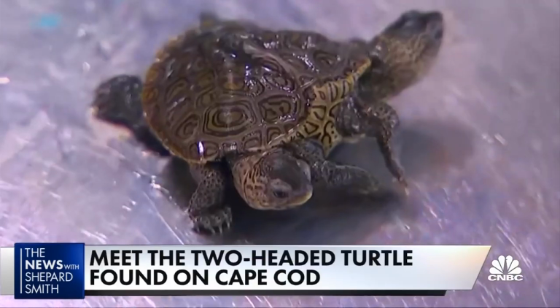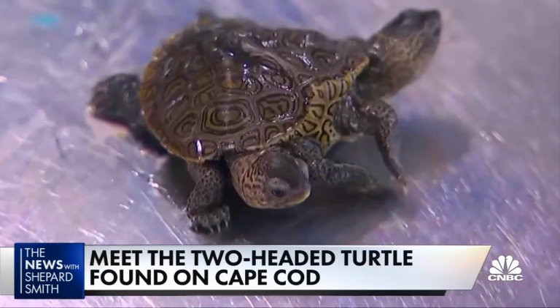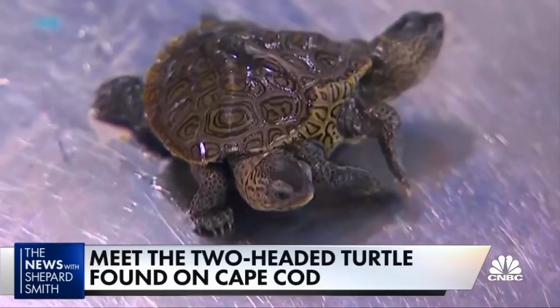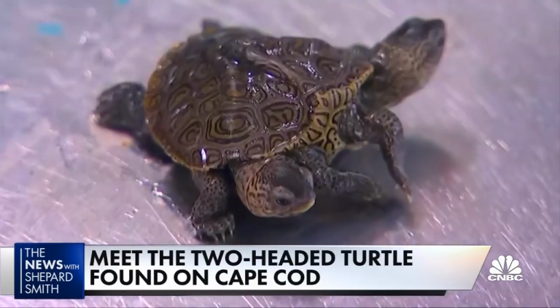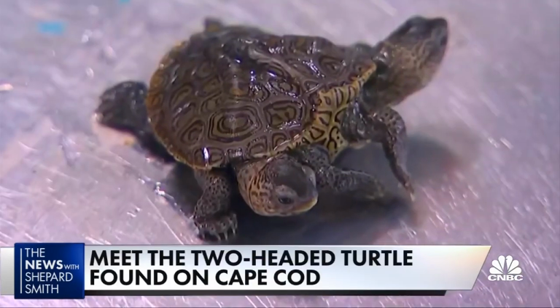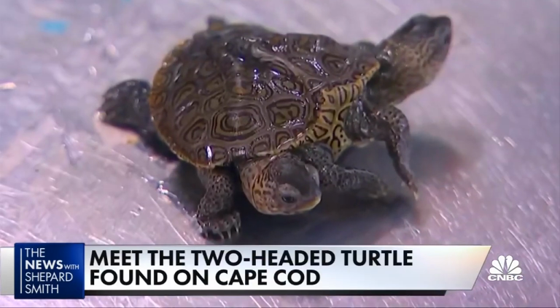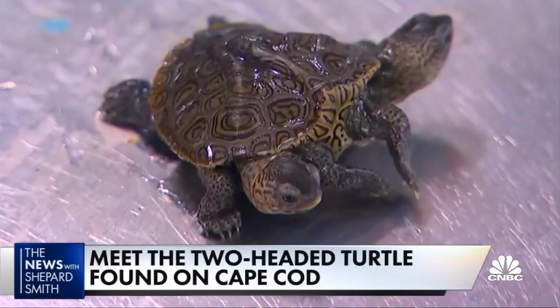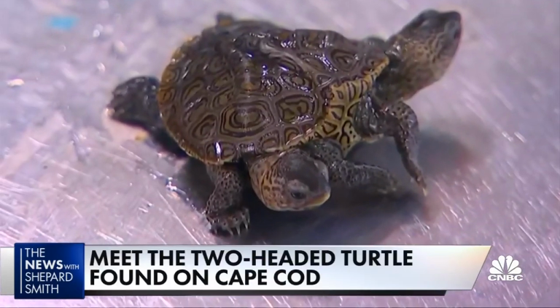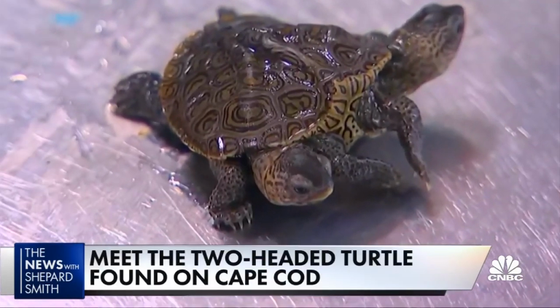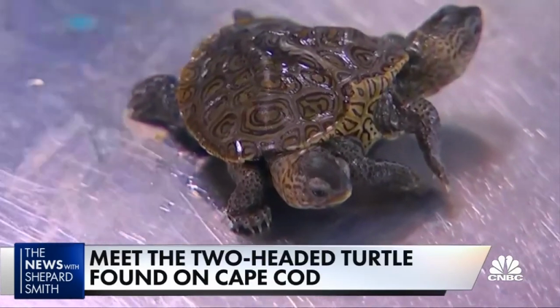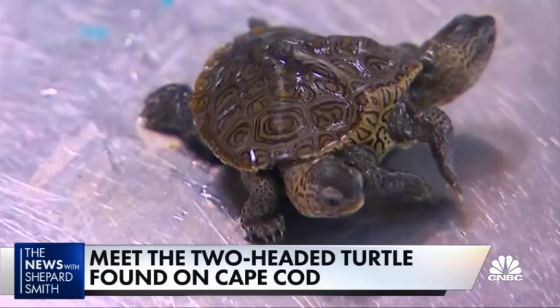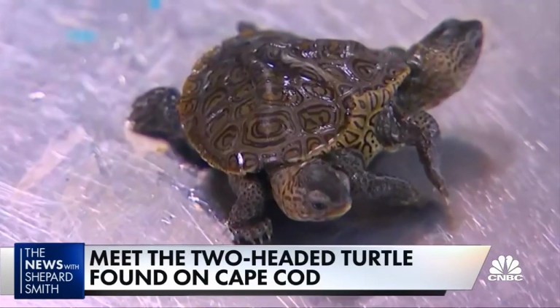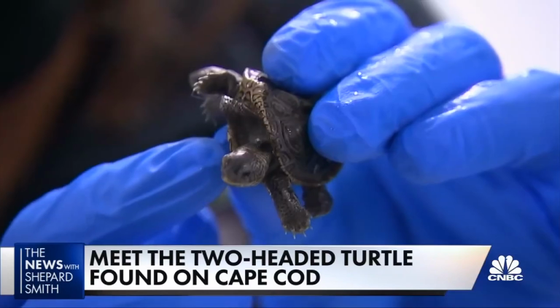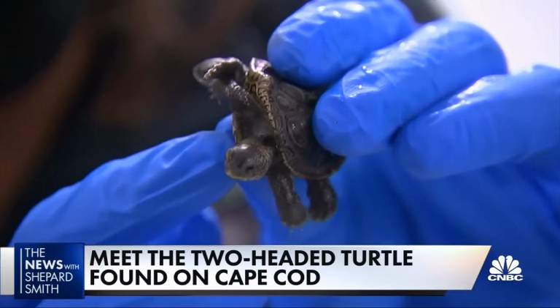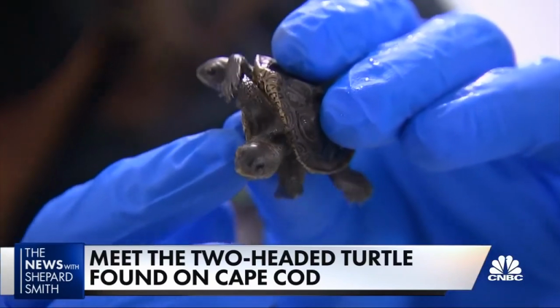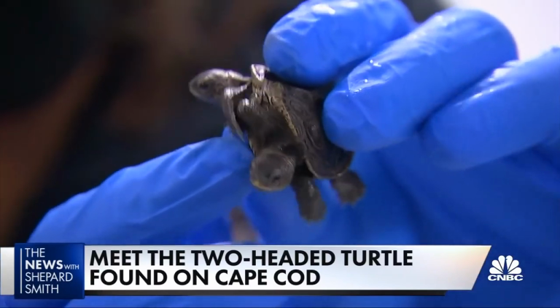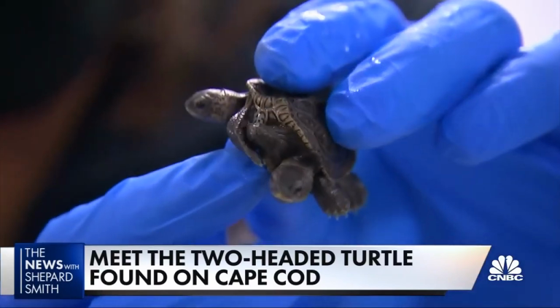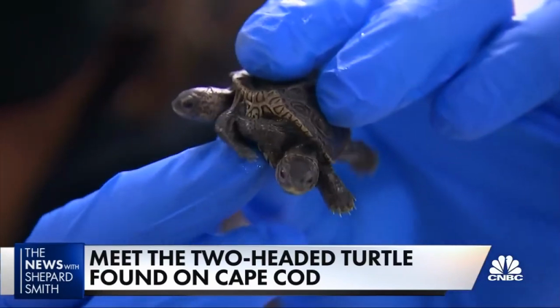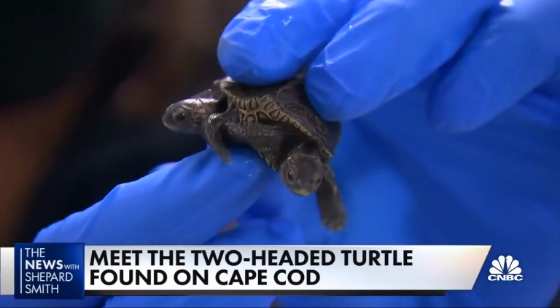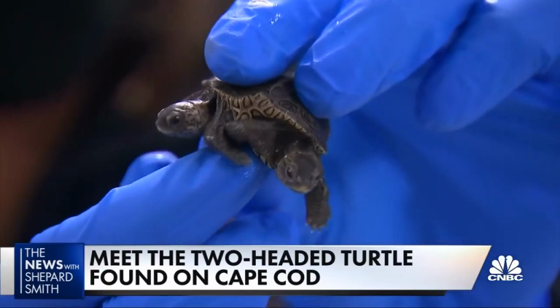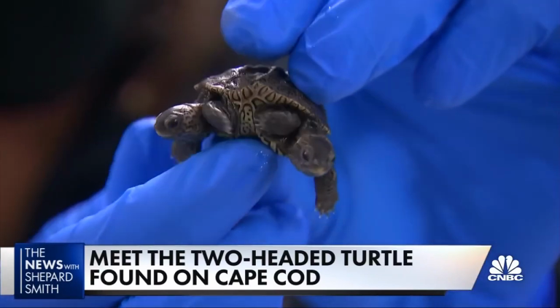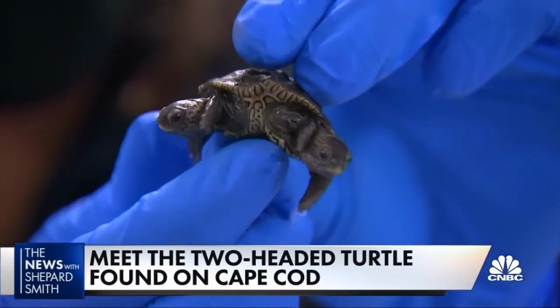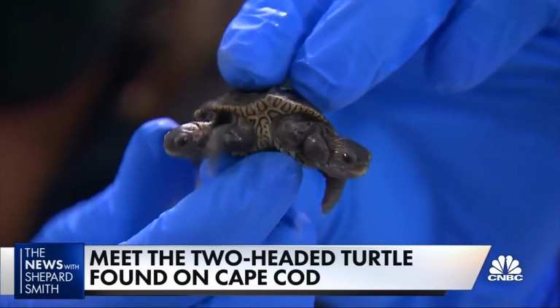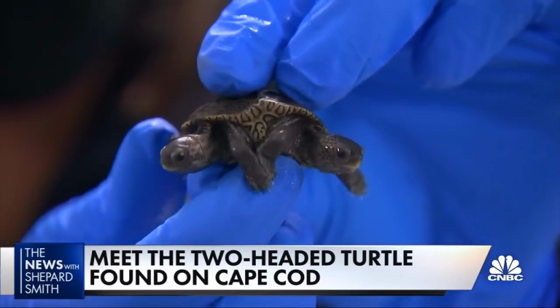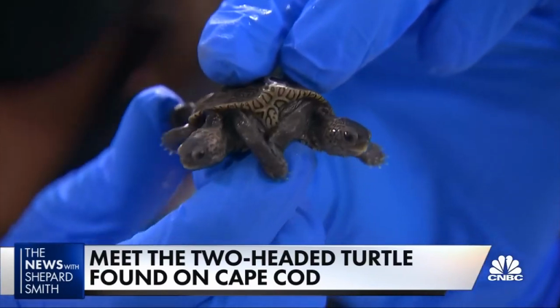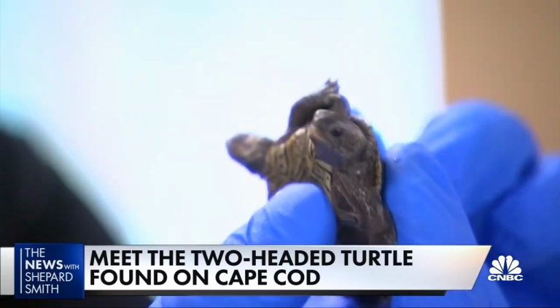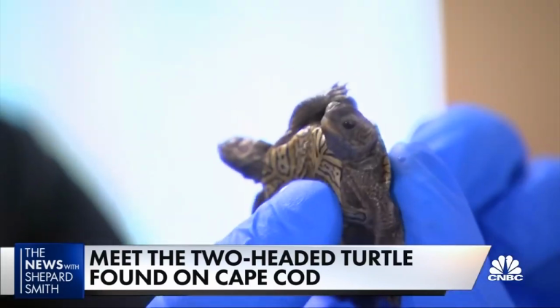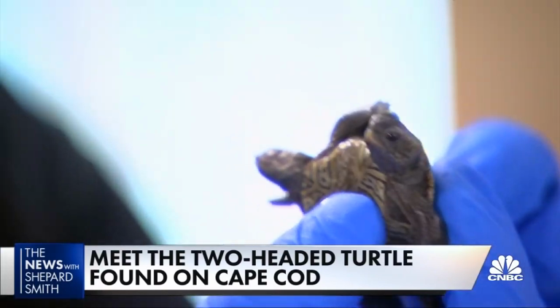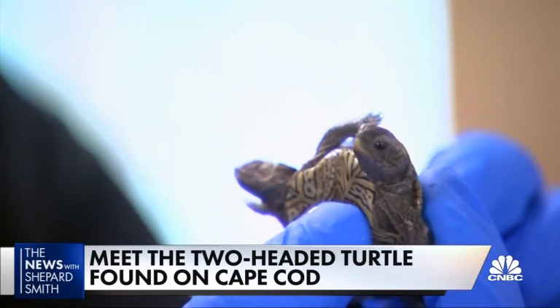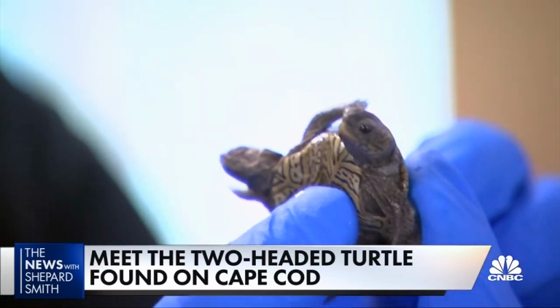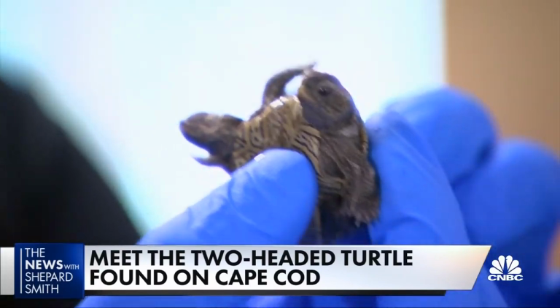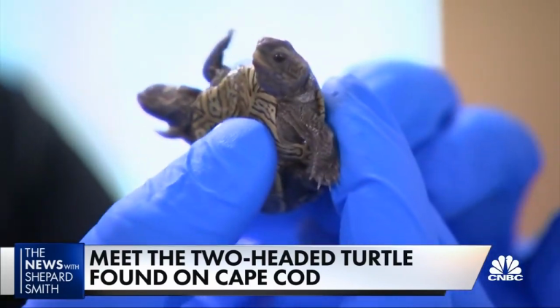It was a diamondback terrapin with two heads, six legs, and one shell.